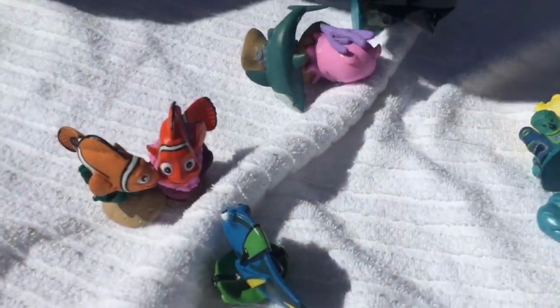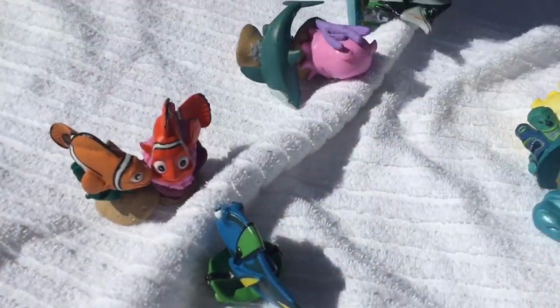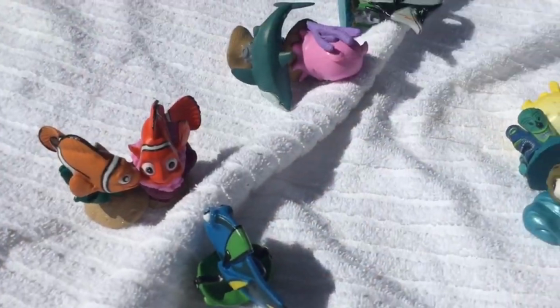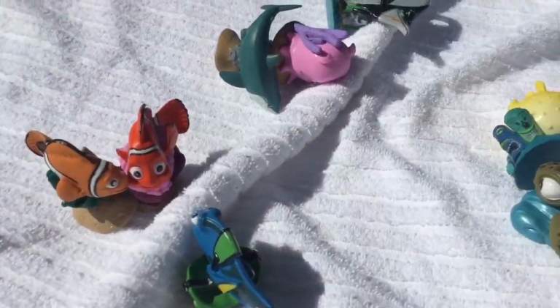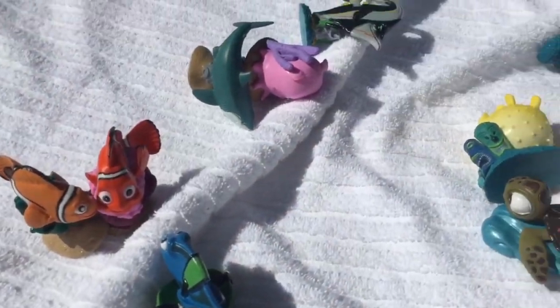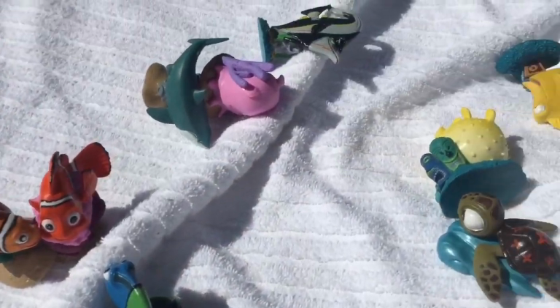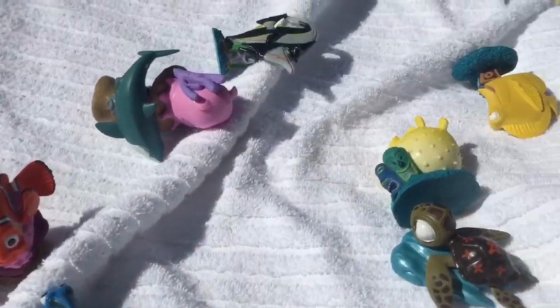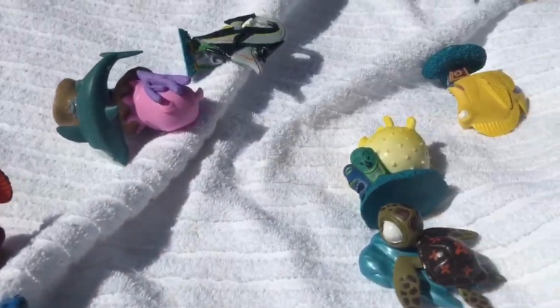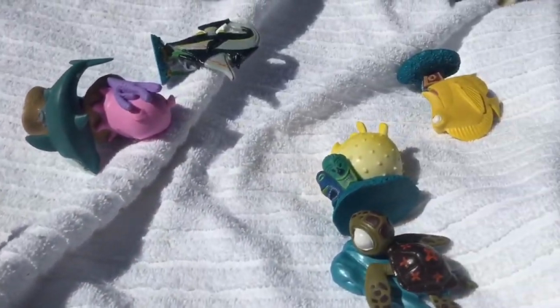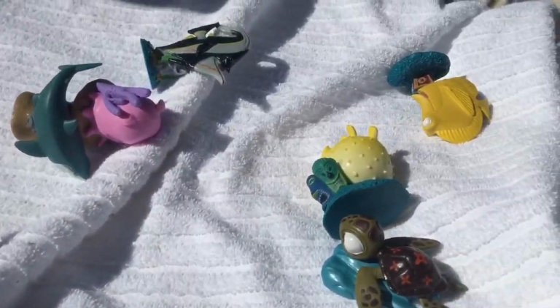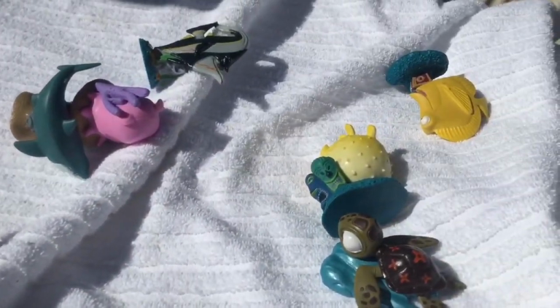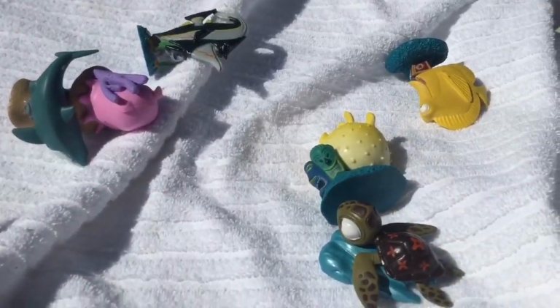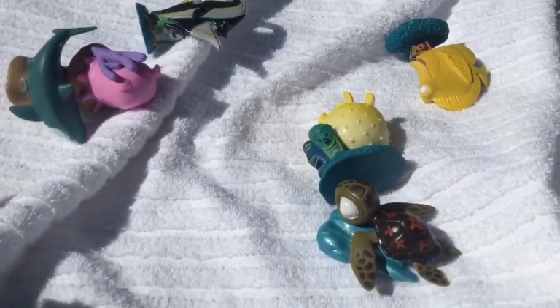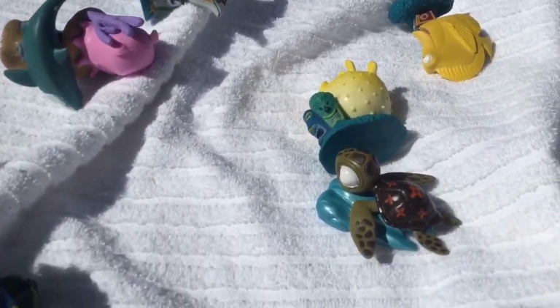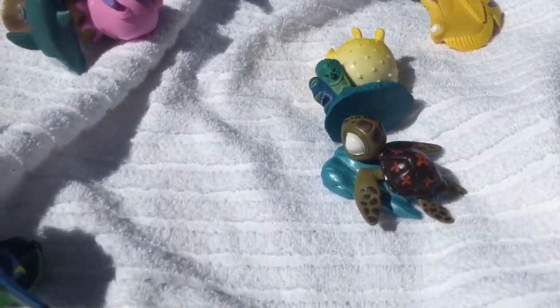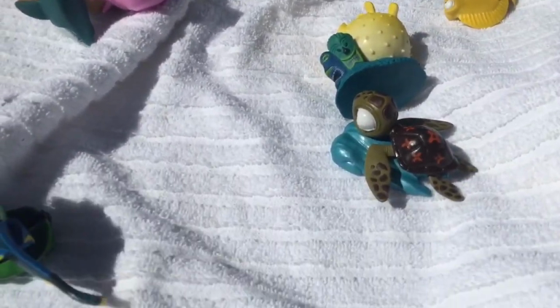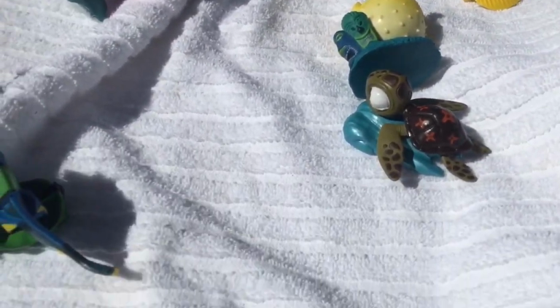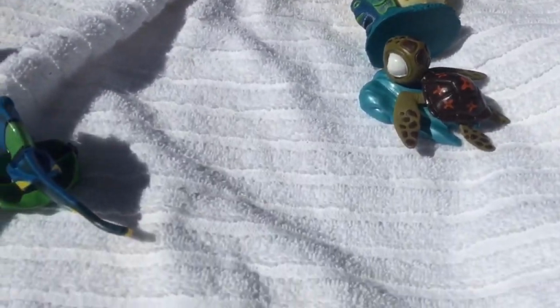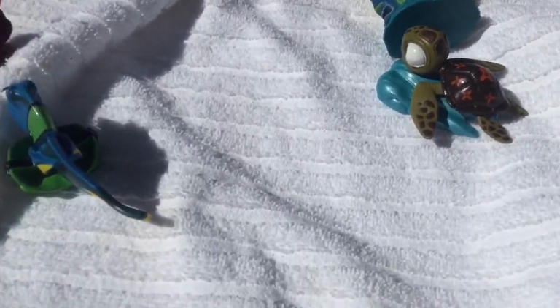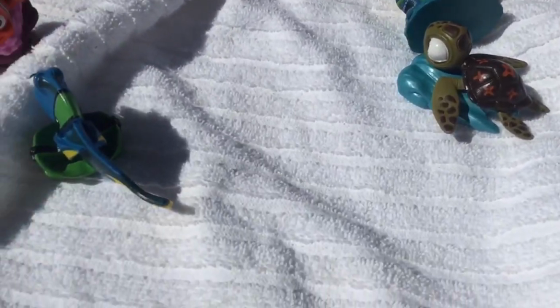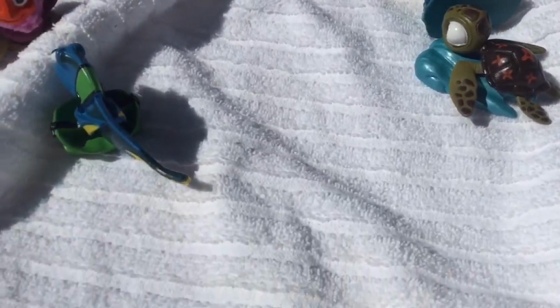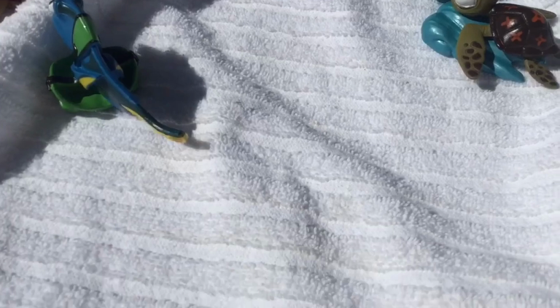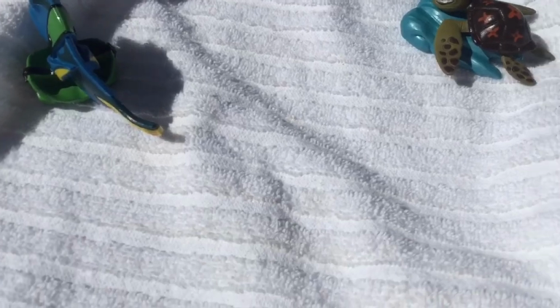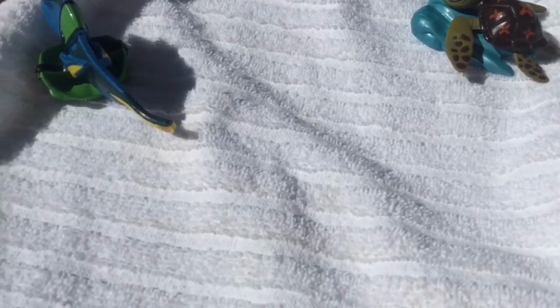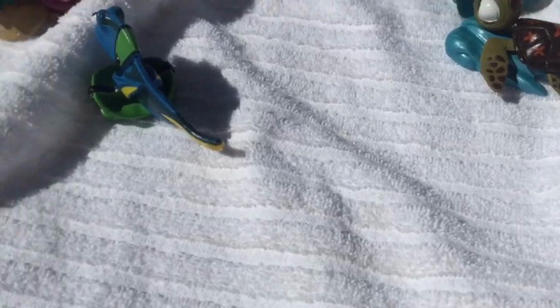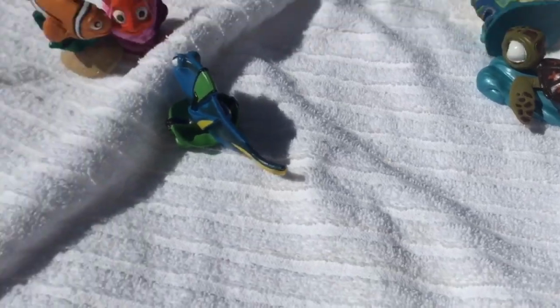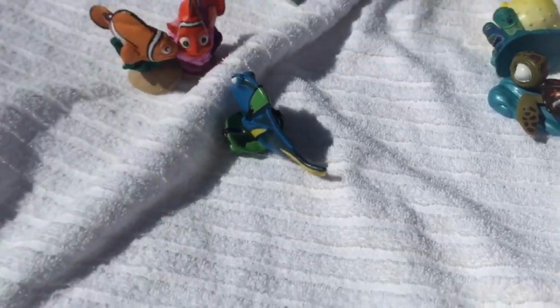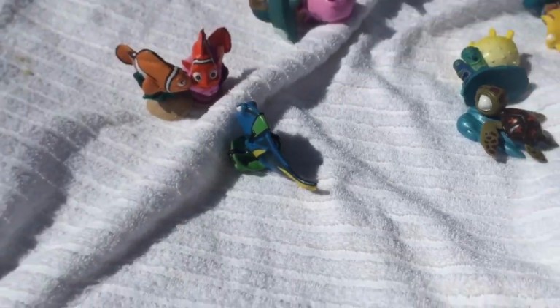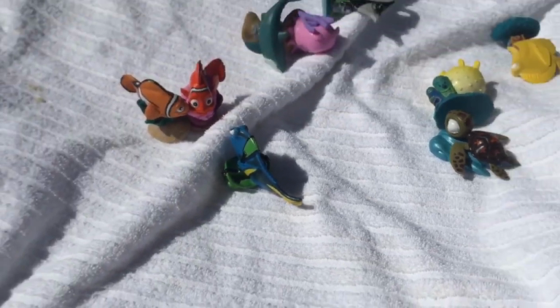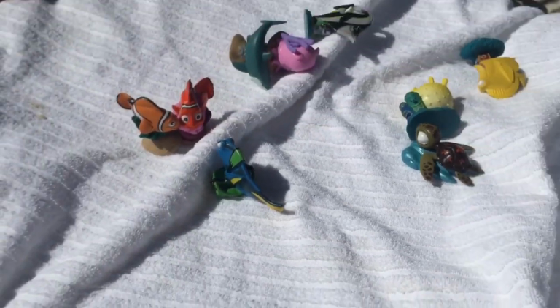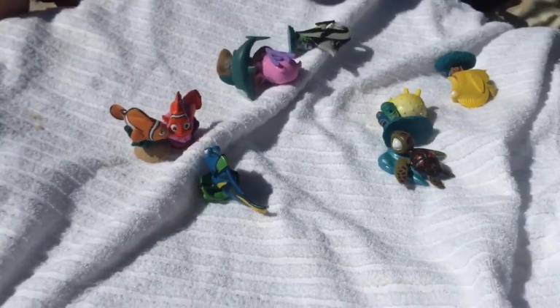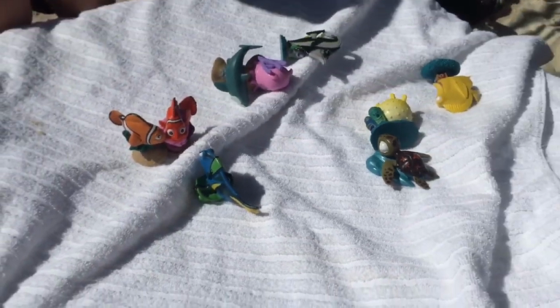Tiny Treasures and Tiny Treasures Mini sure enjoyed playing with these on the towel and in the sand.